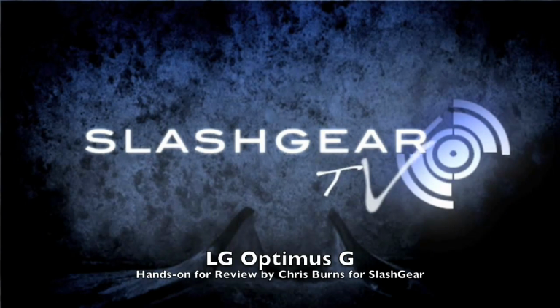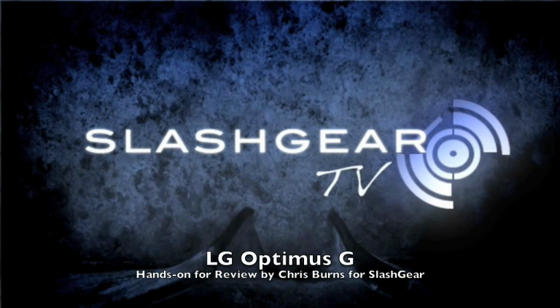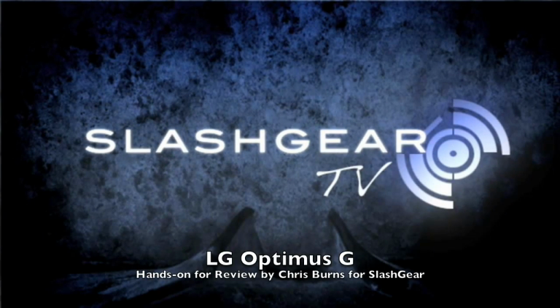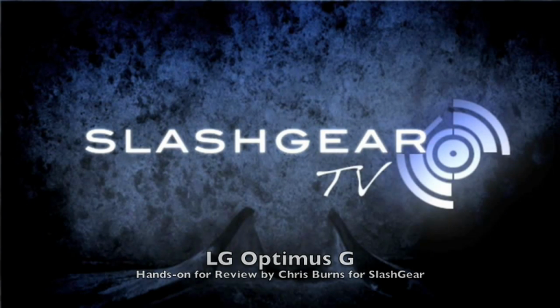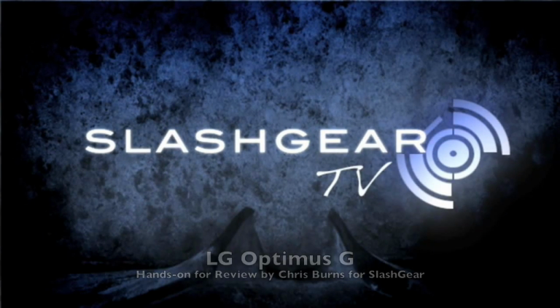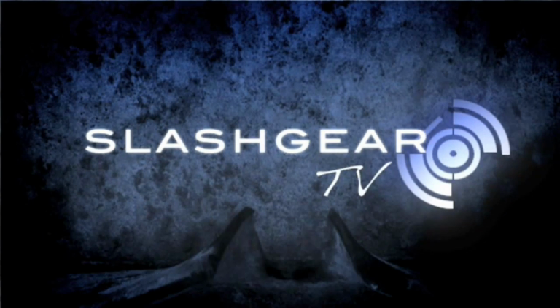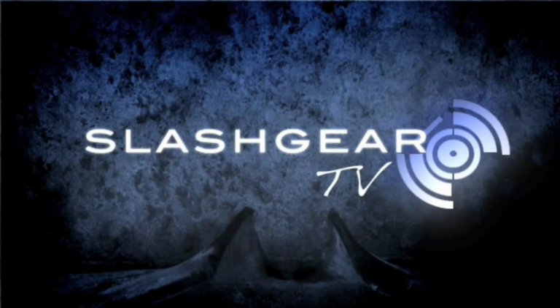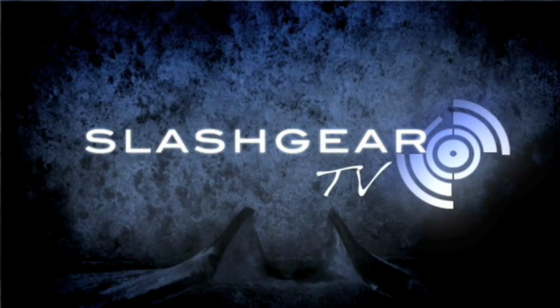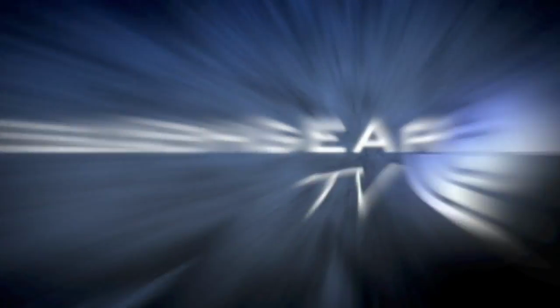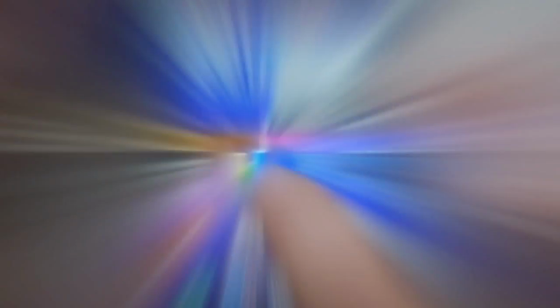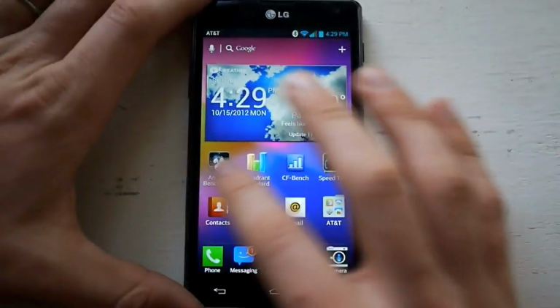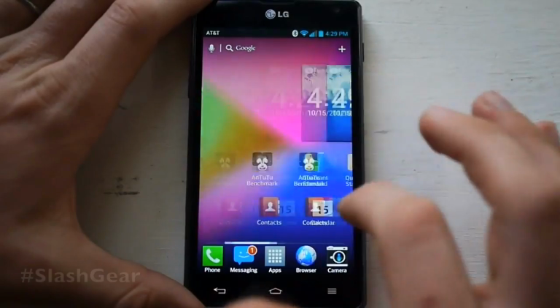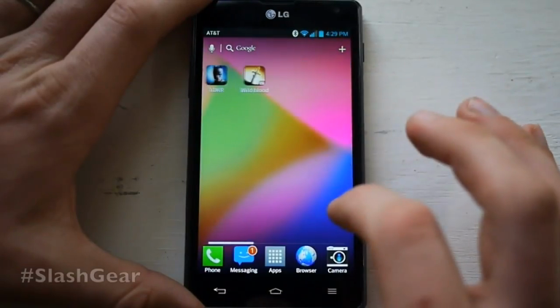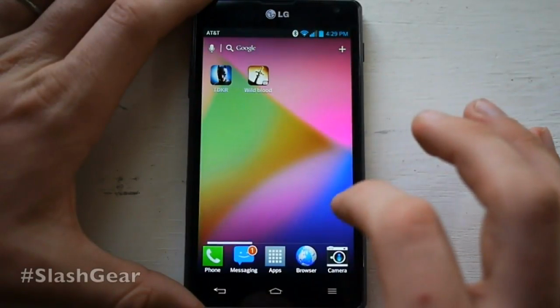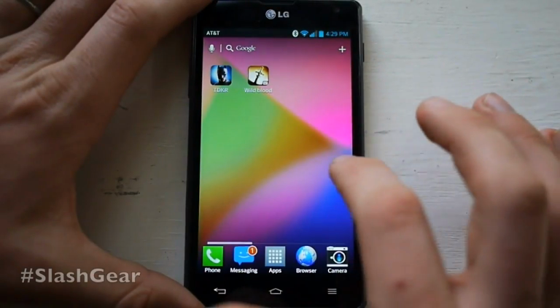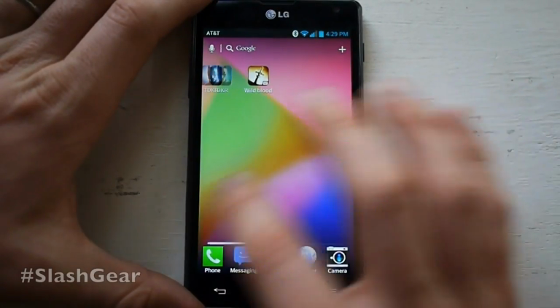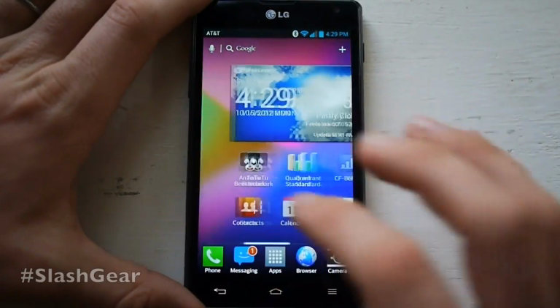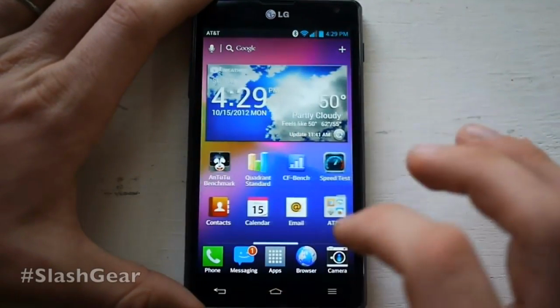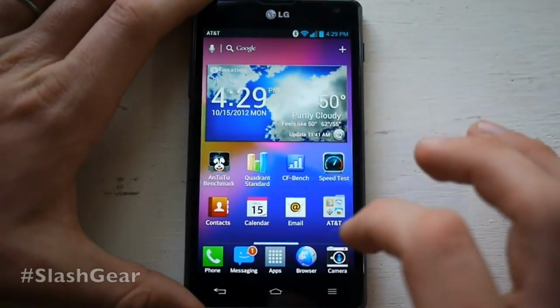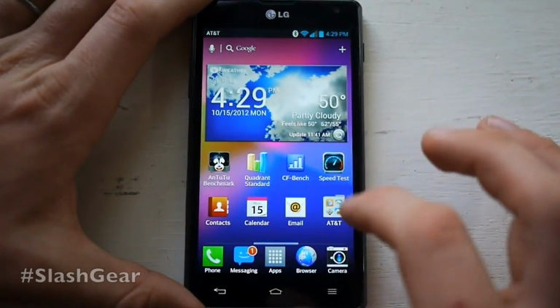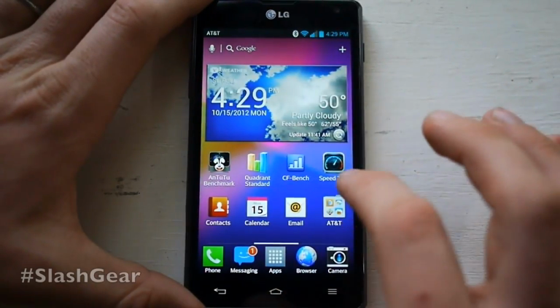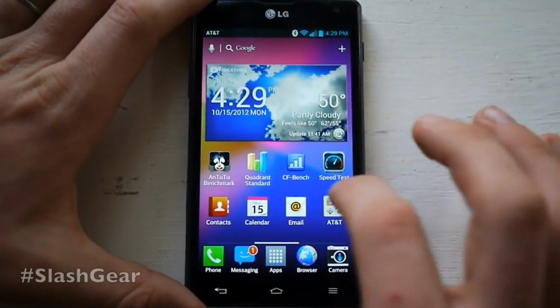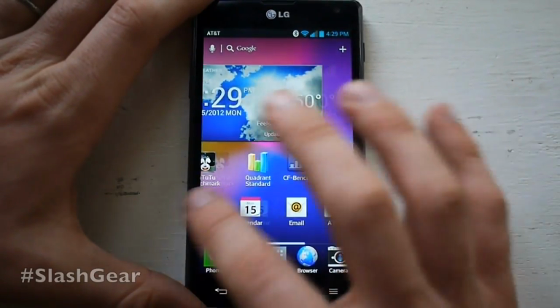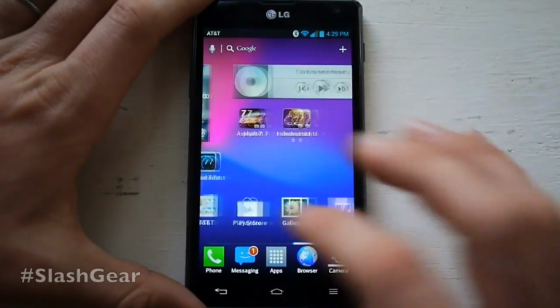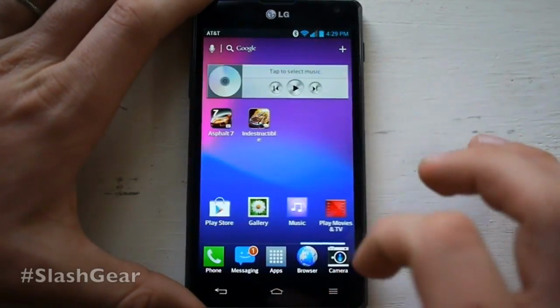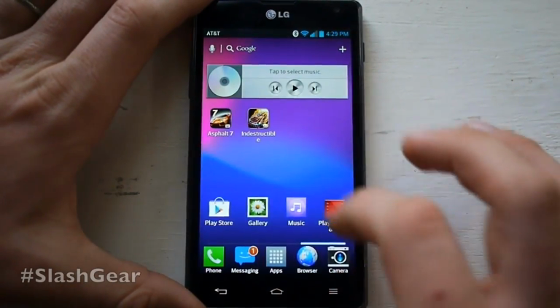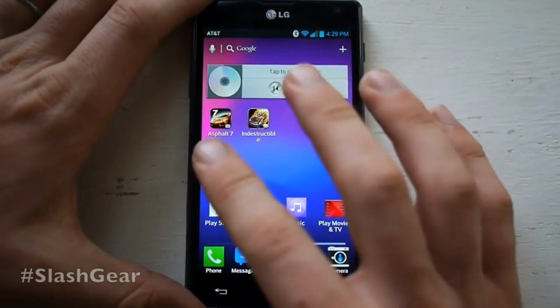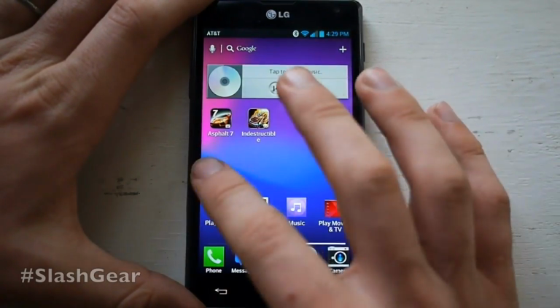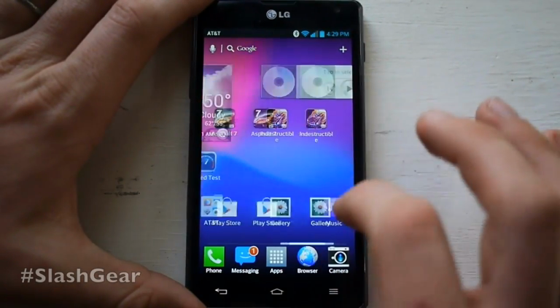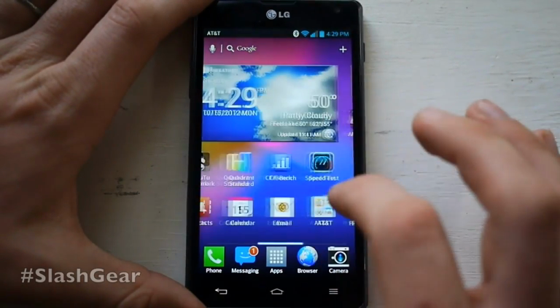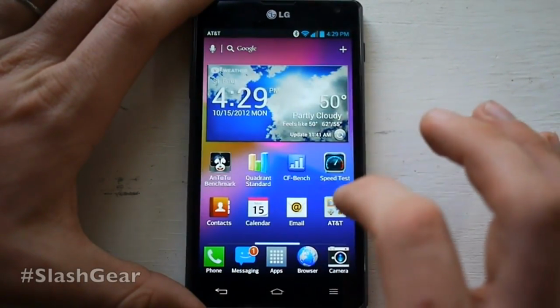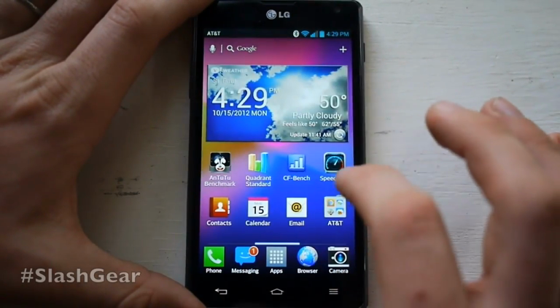Hello, this is Chris Burns from Slash Gear. Today we're taking a look at the LG Optimus G from AT&T.